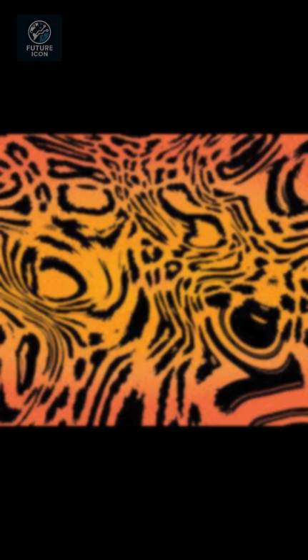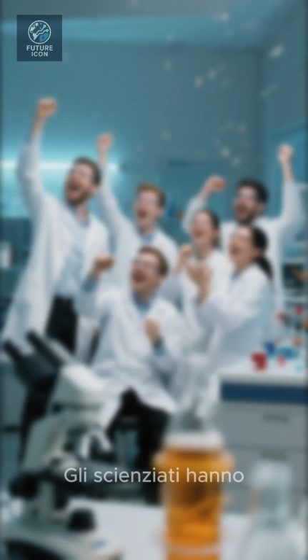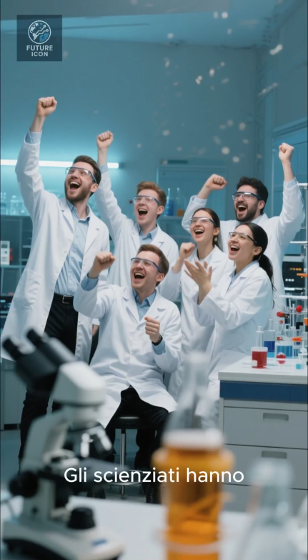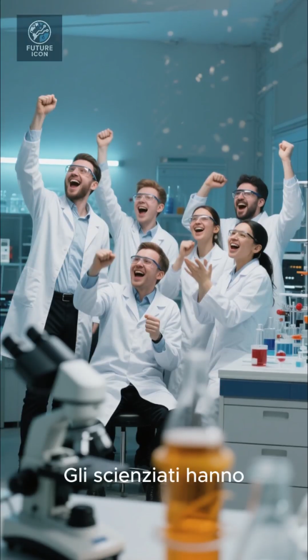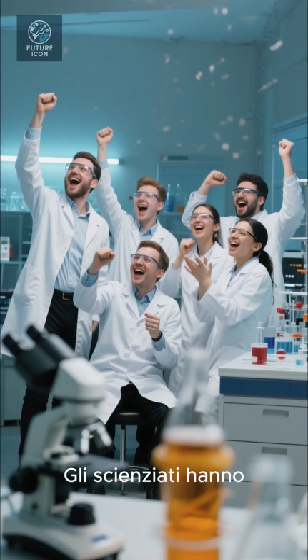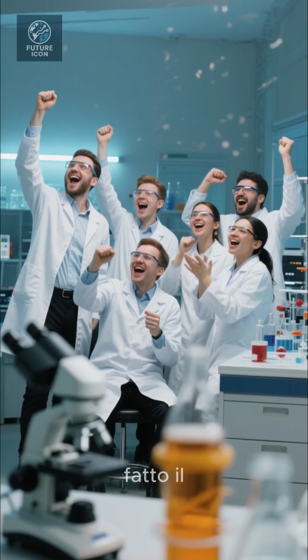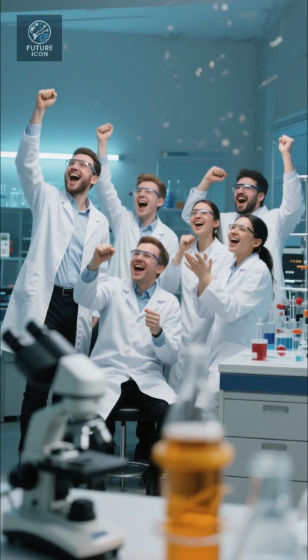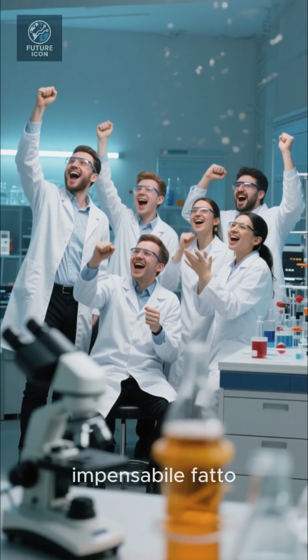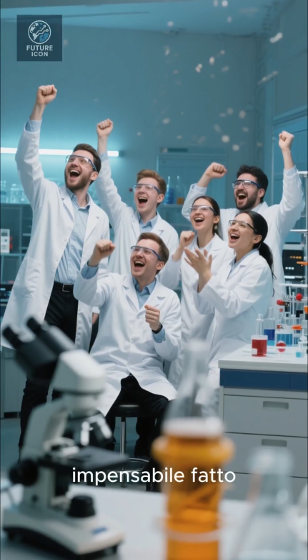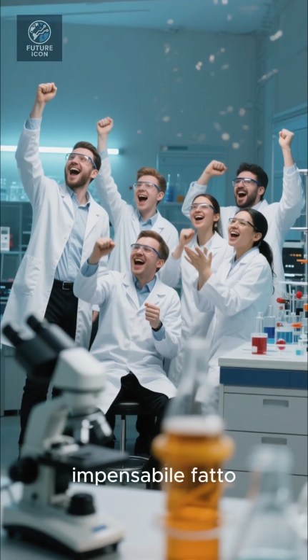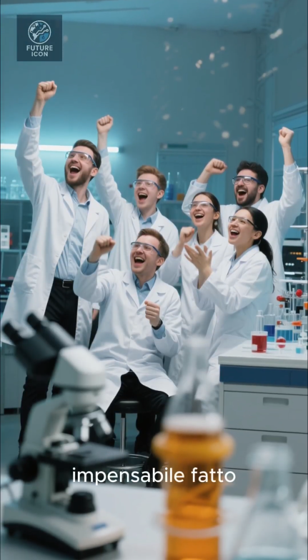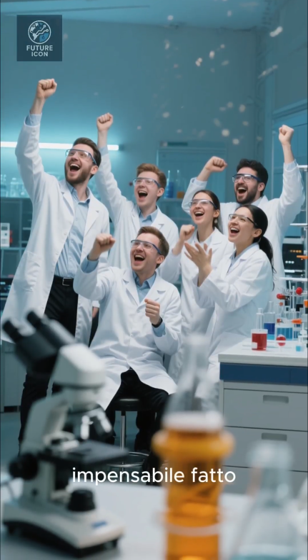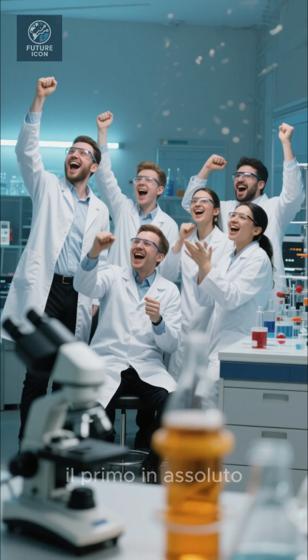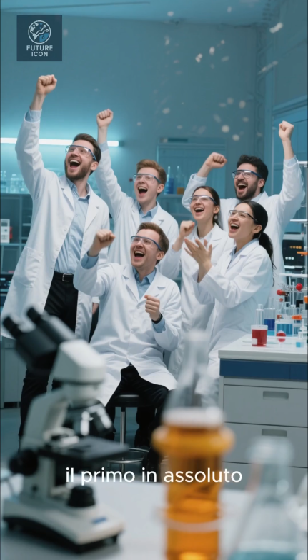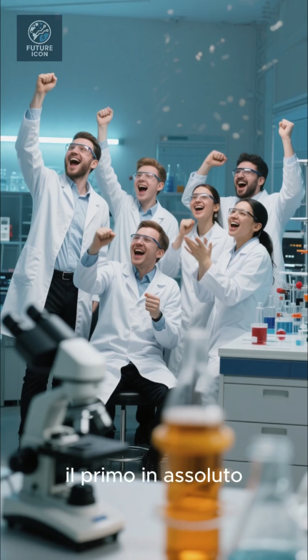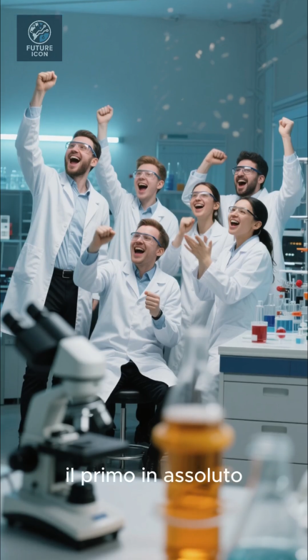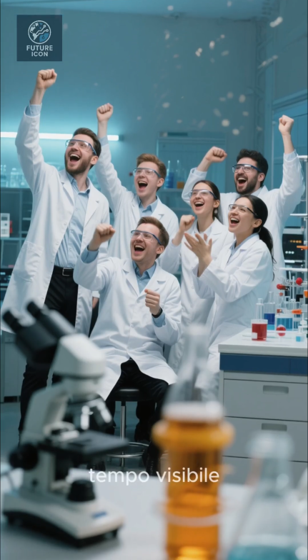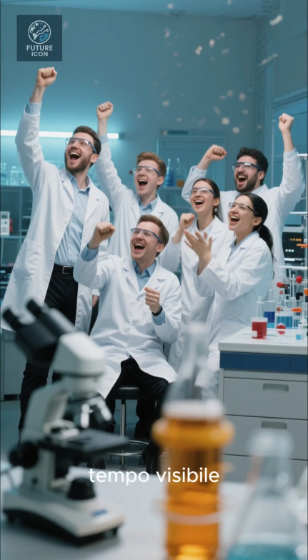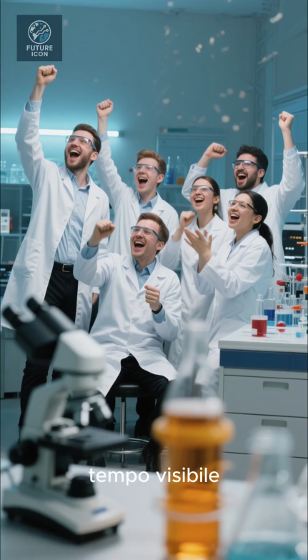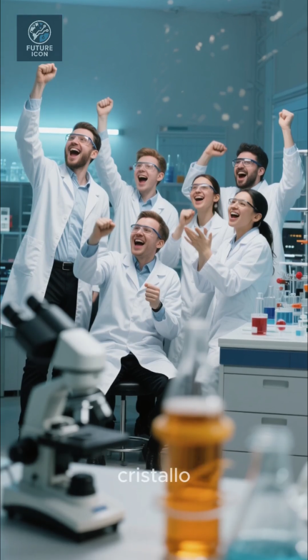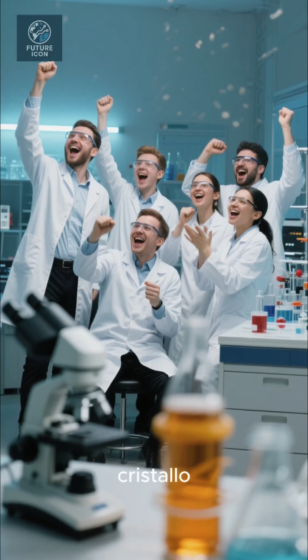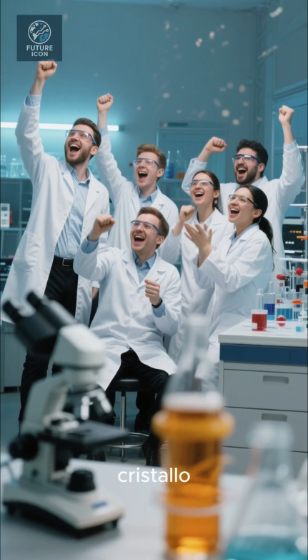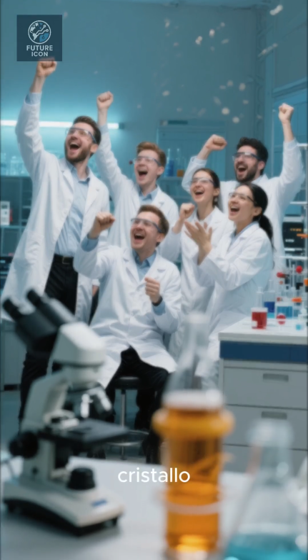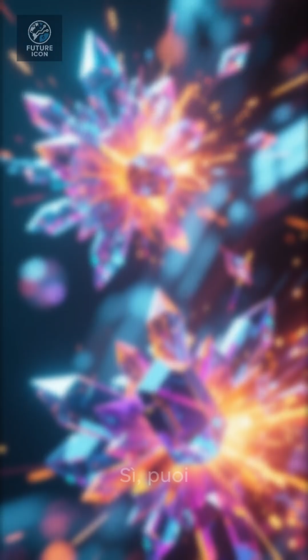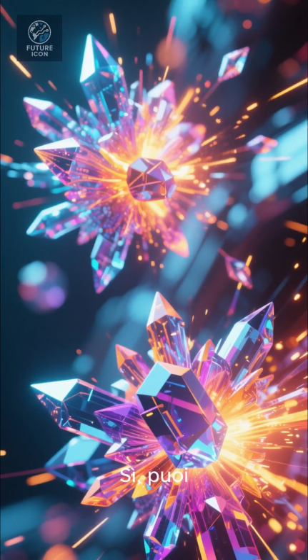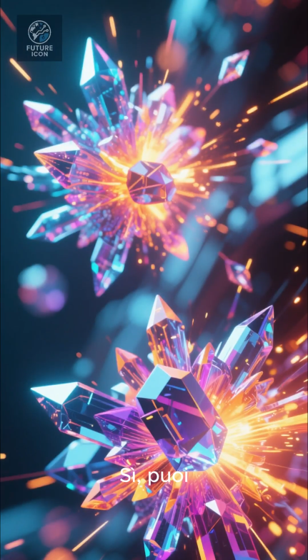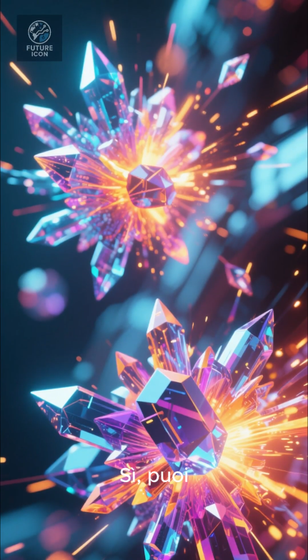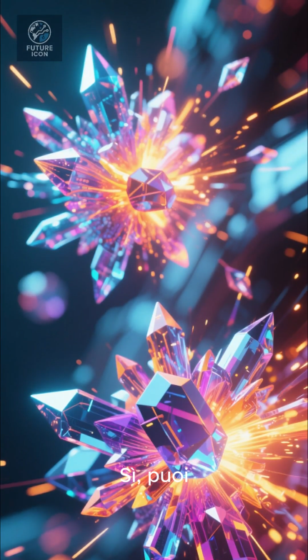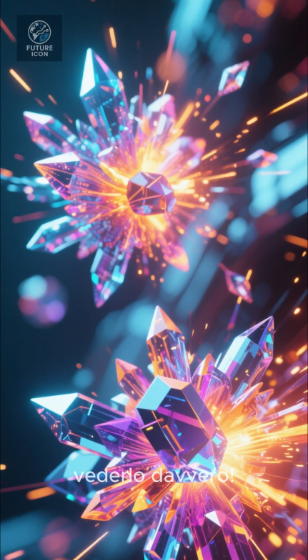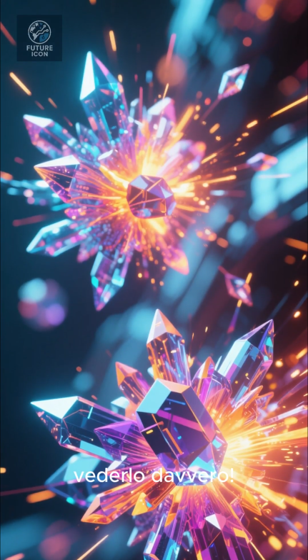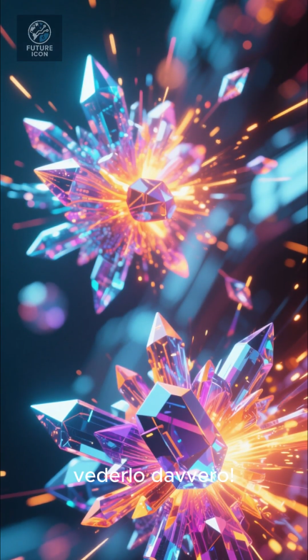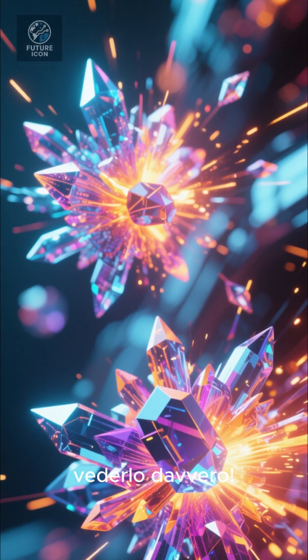Scientists have done the unthinkable: made the first ever visible time crystal. Yes, you can actually see it.